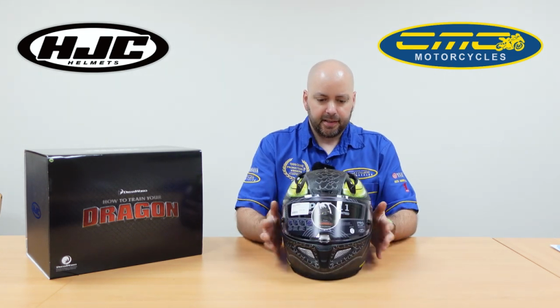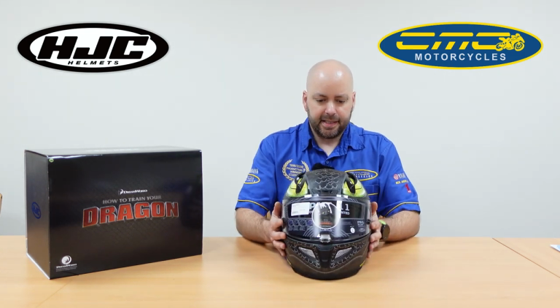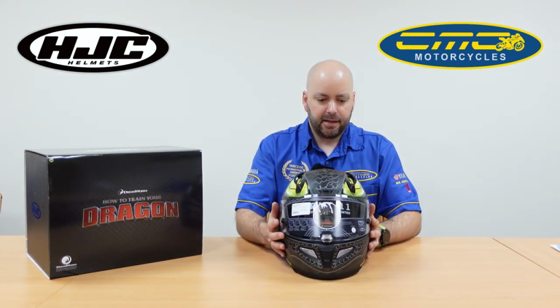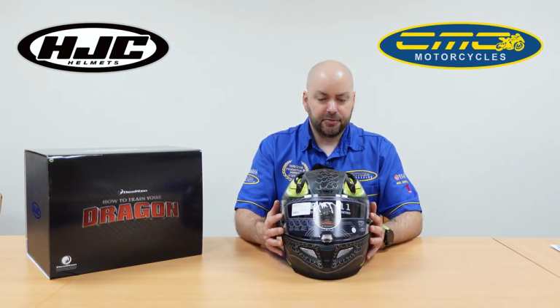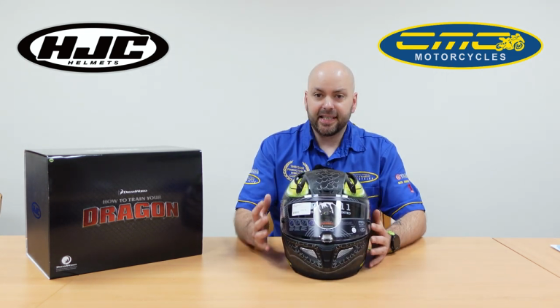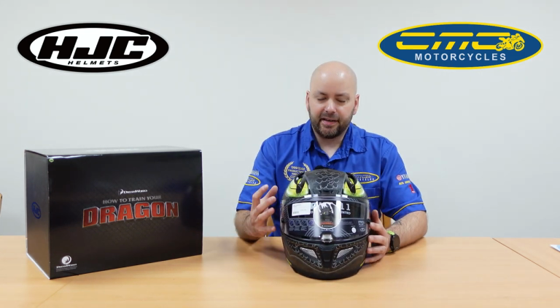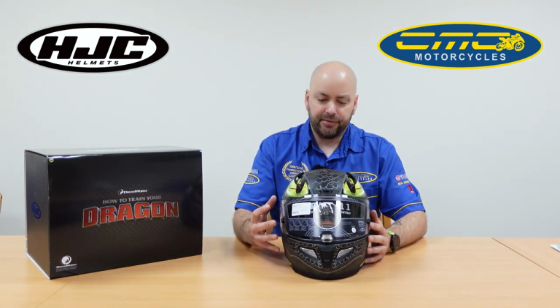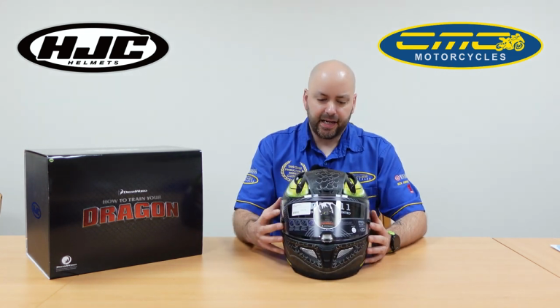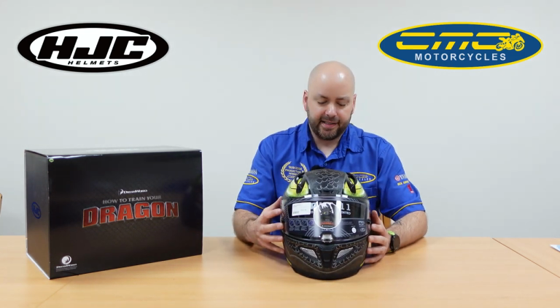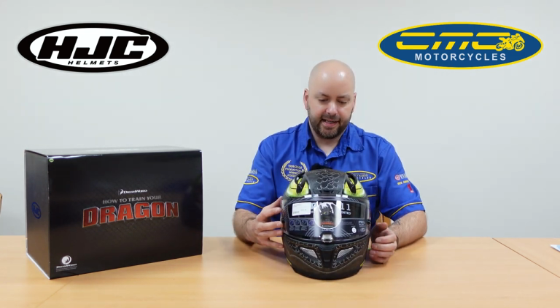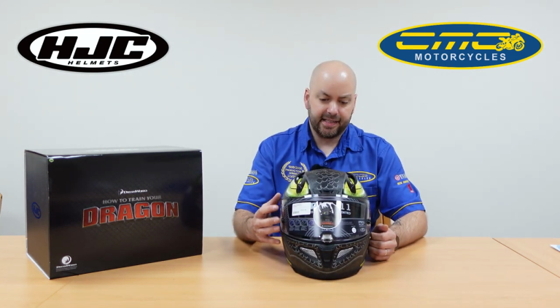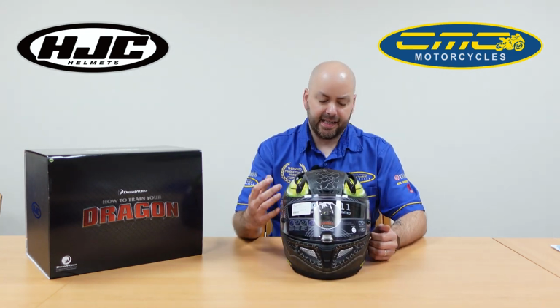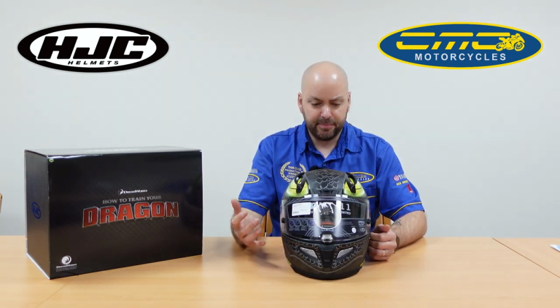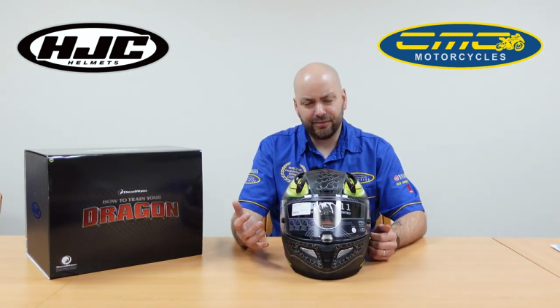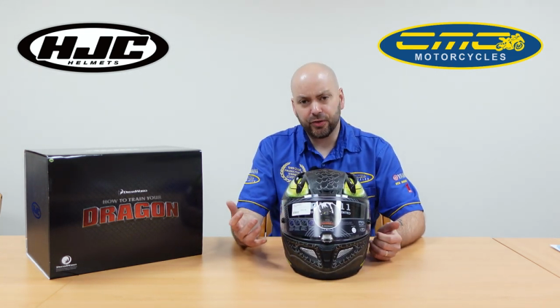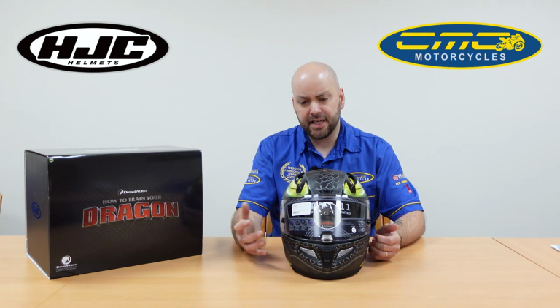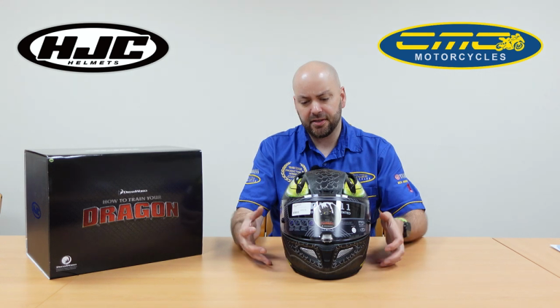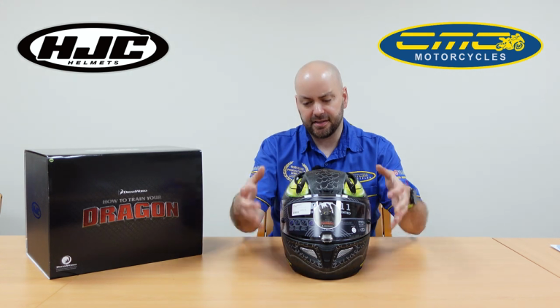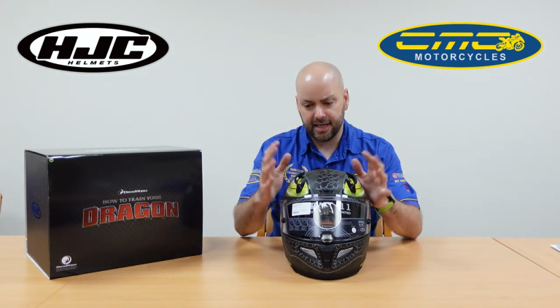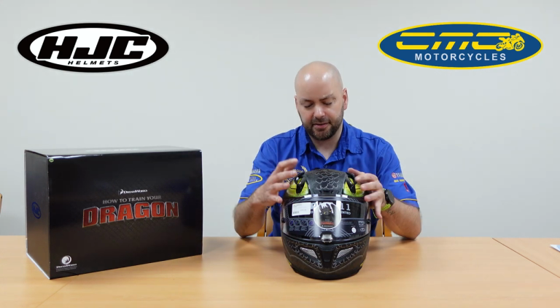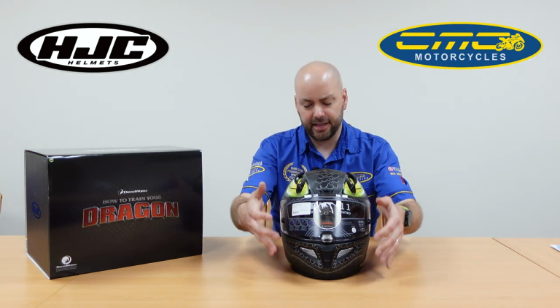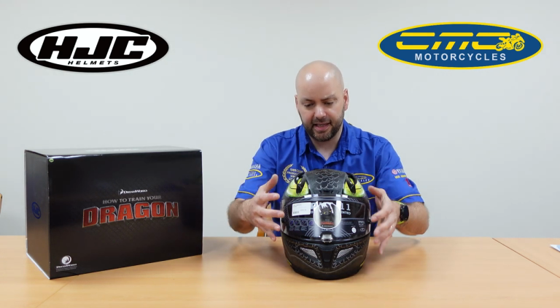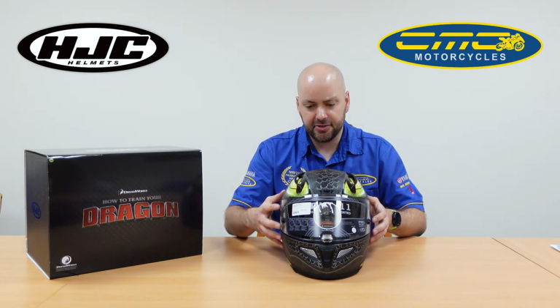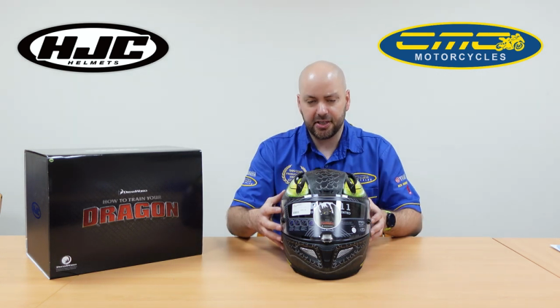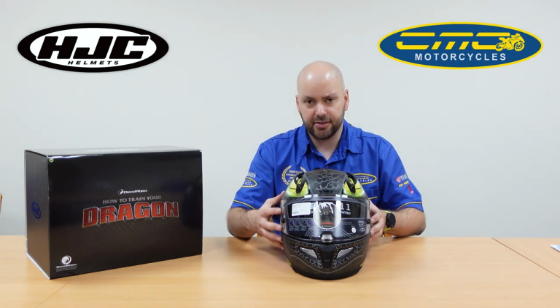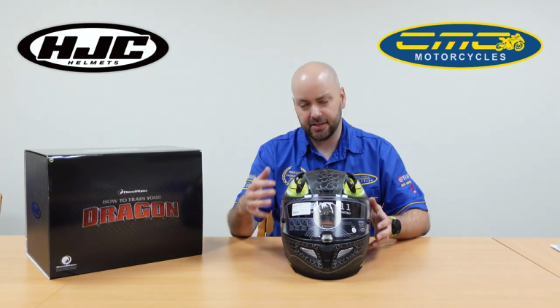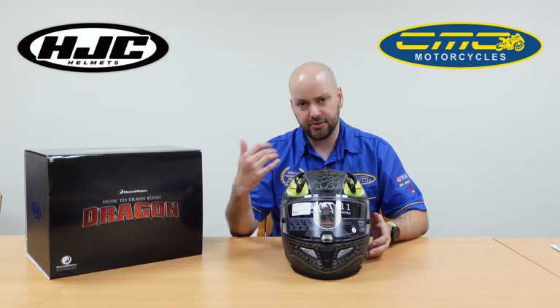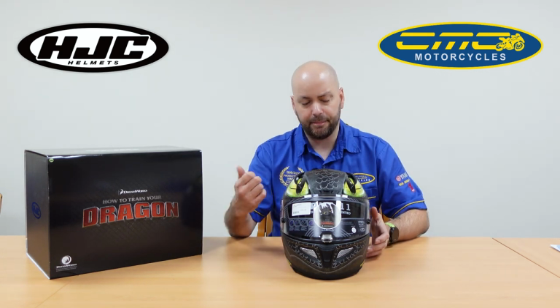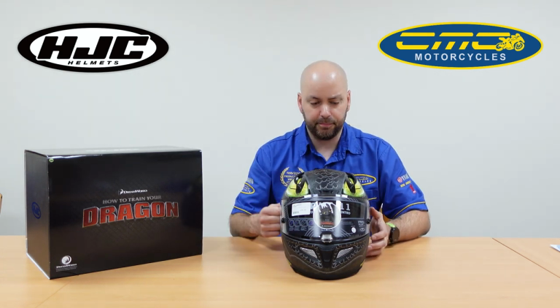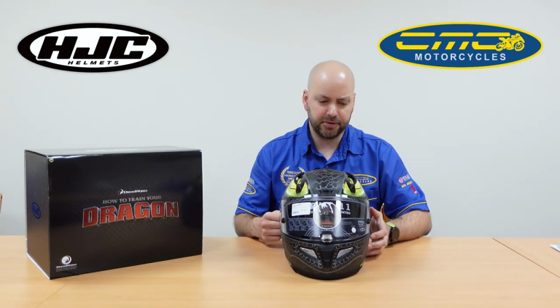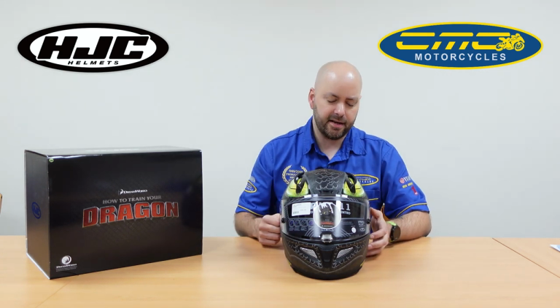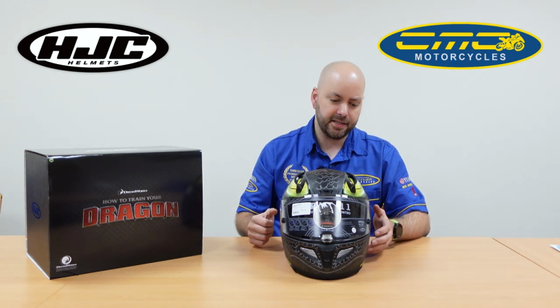These helmets retail at £549.99. It's packed full of features — the ventilation system and that Pin Plus technology.